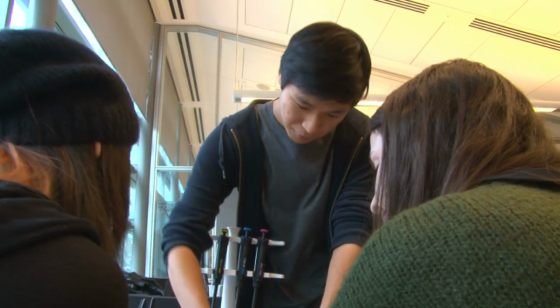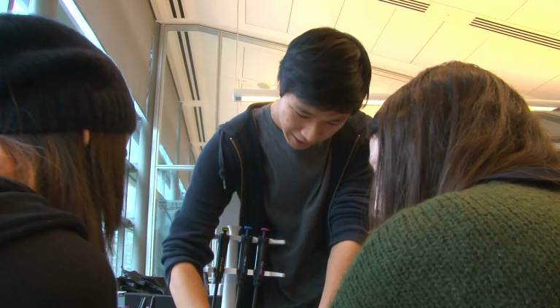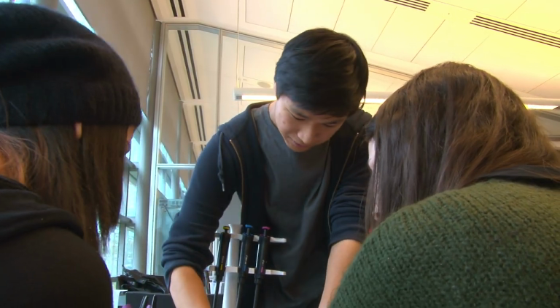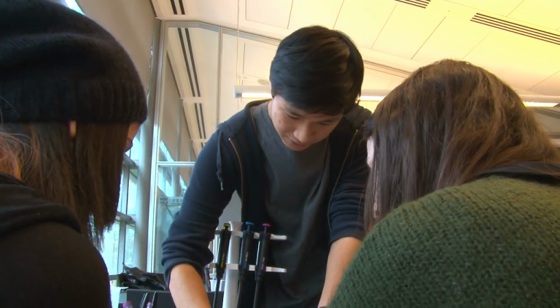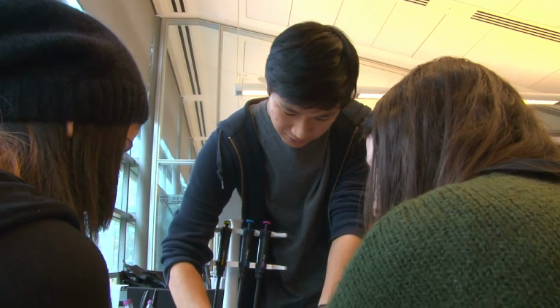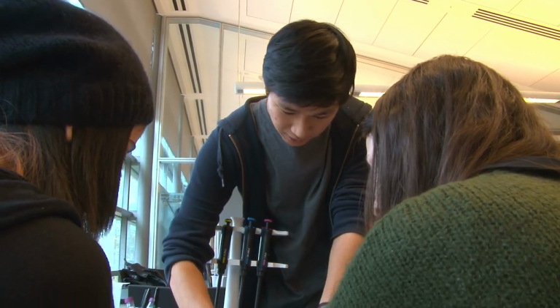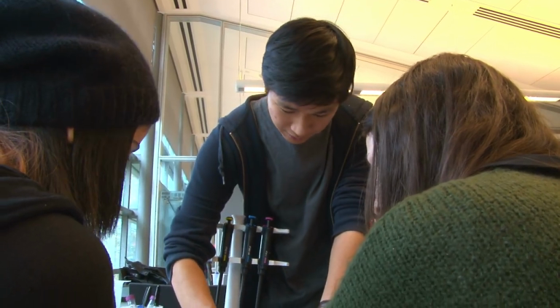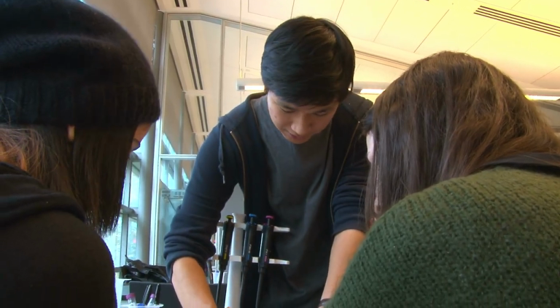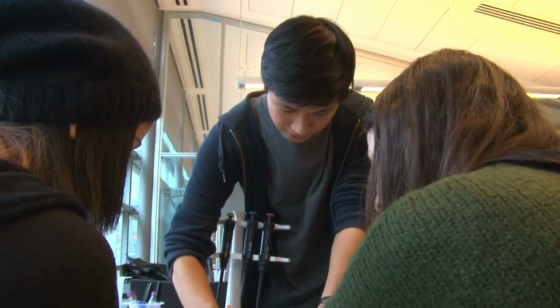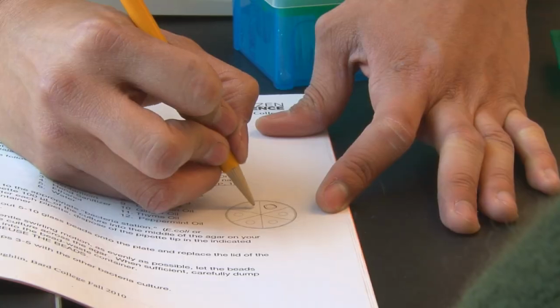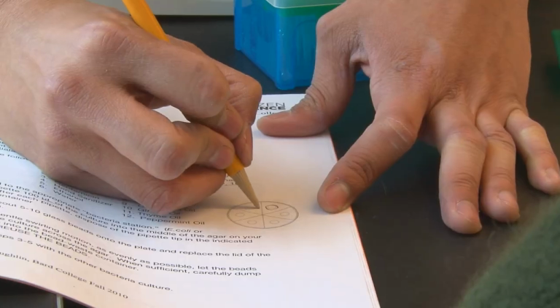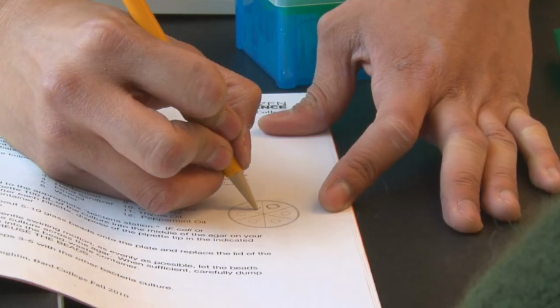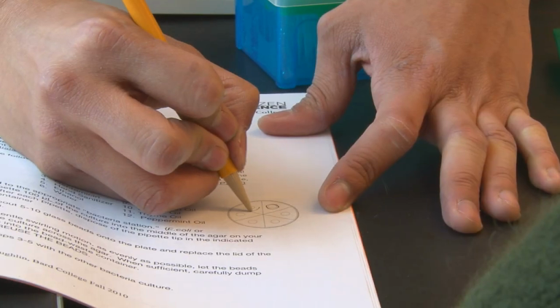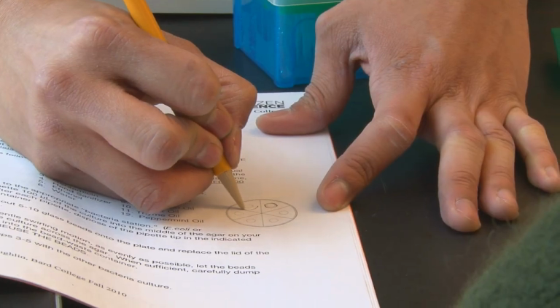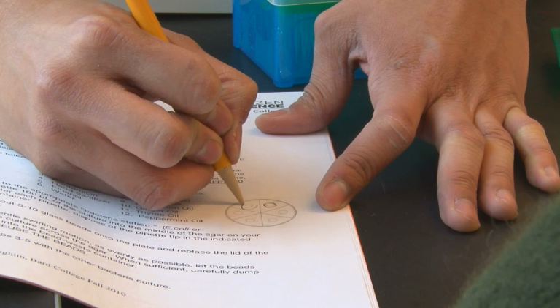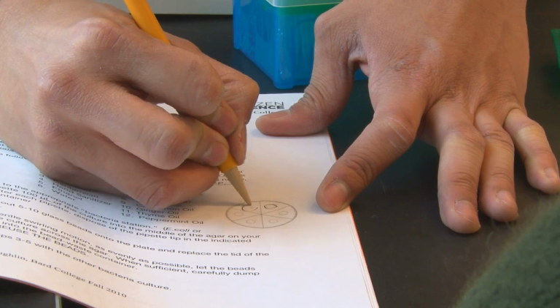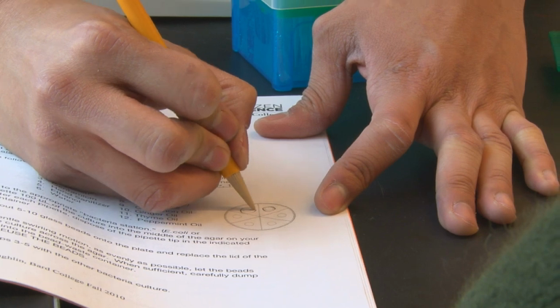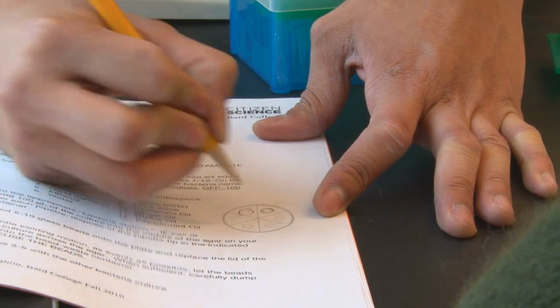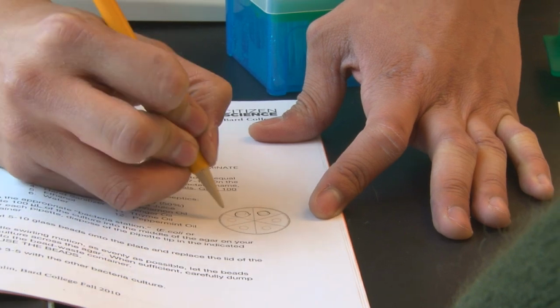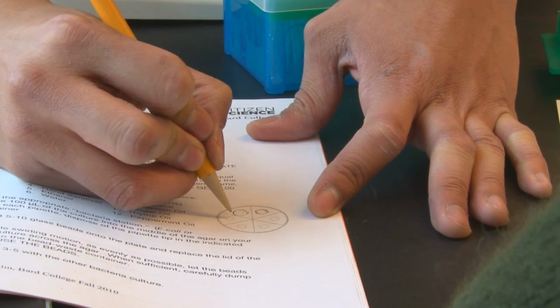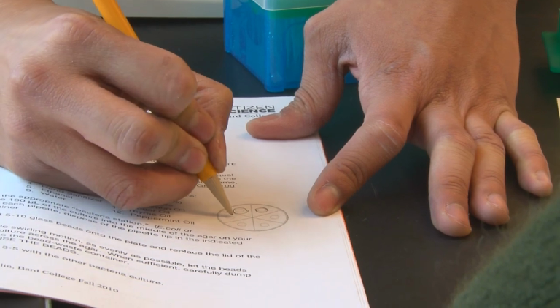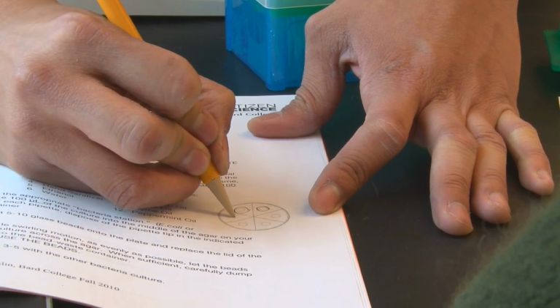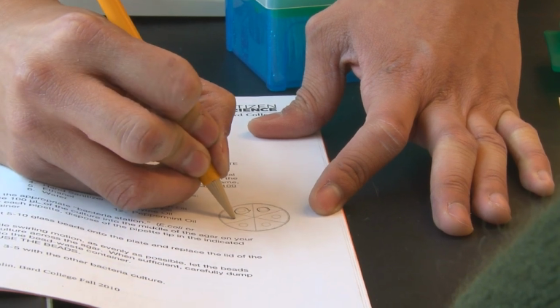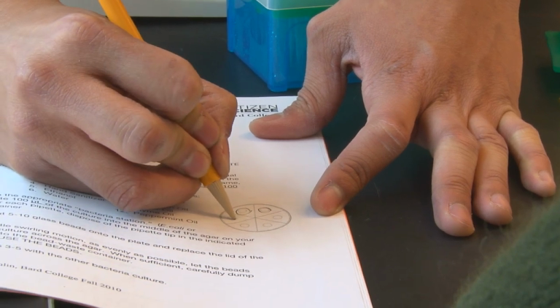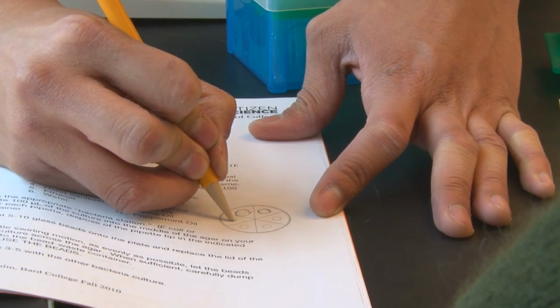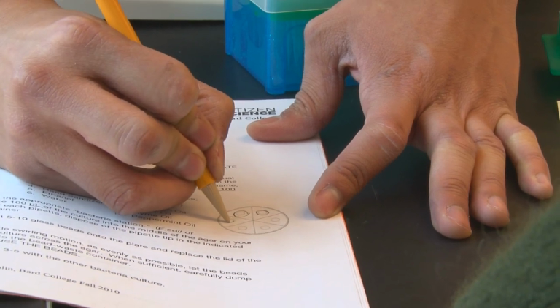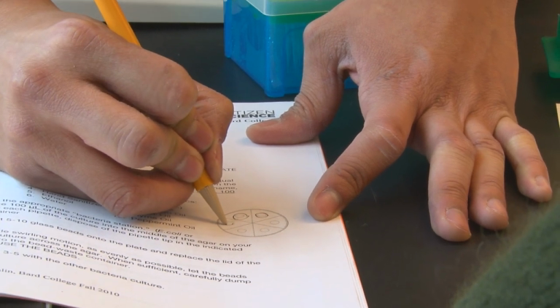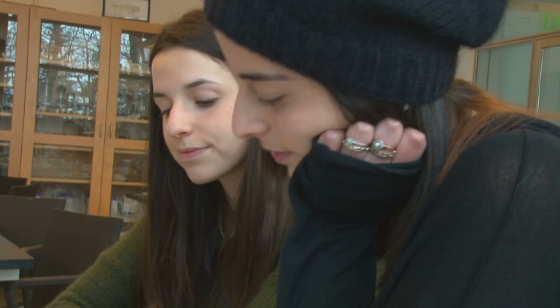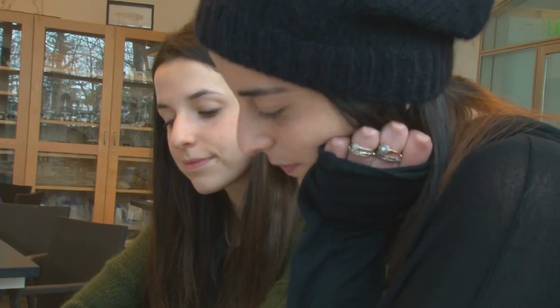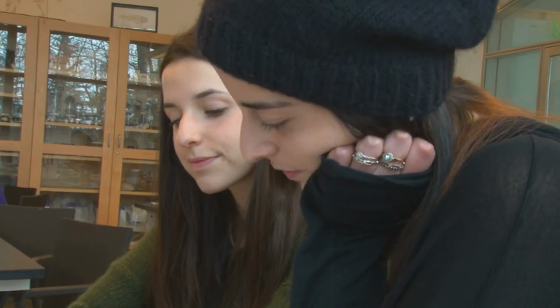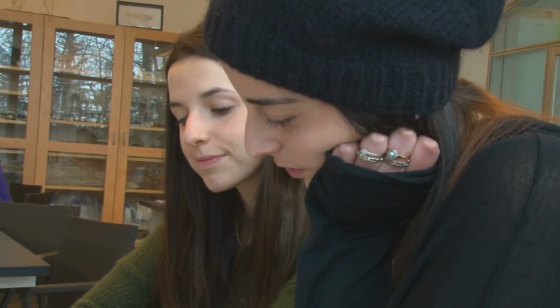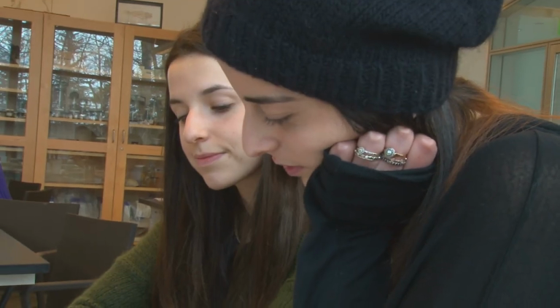Around this disk you'll have a zone of inhibition, which is essentially a space where the bacteria won't grow.